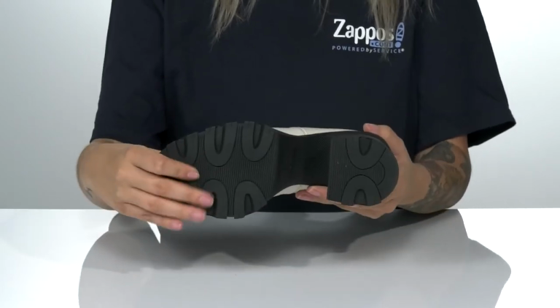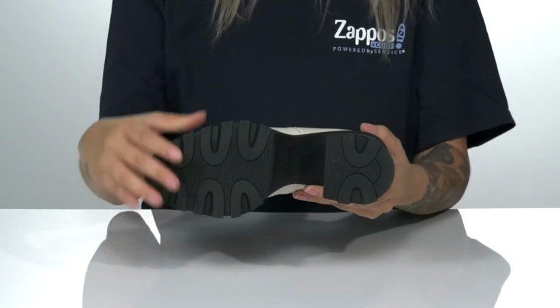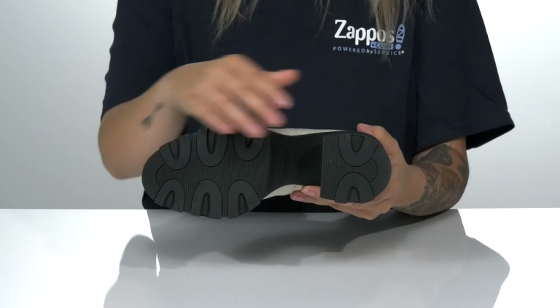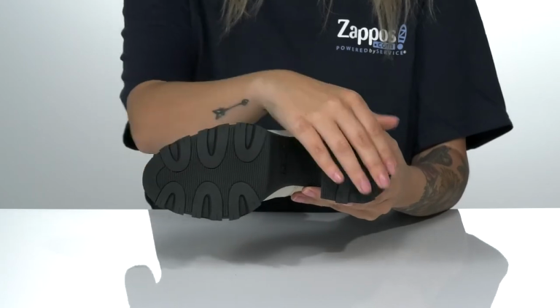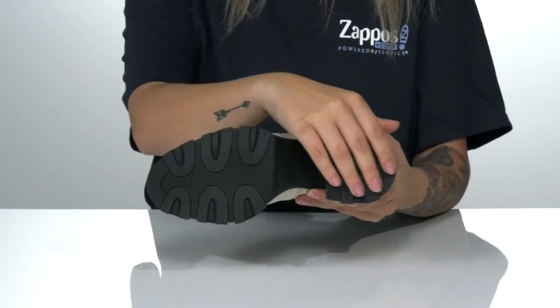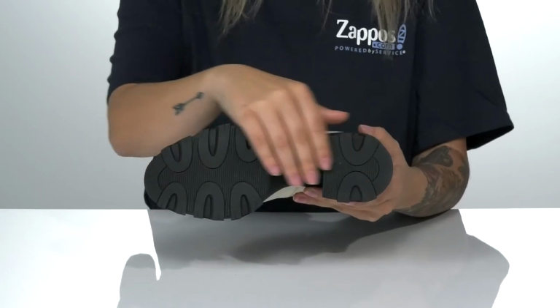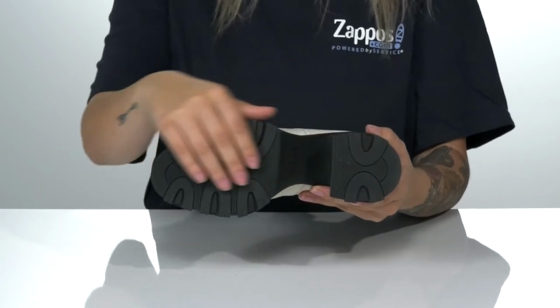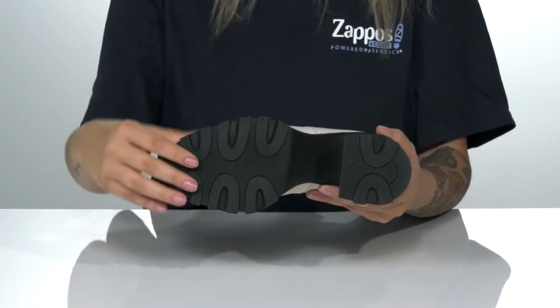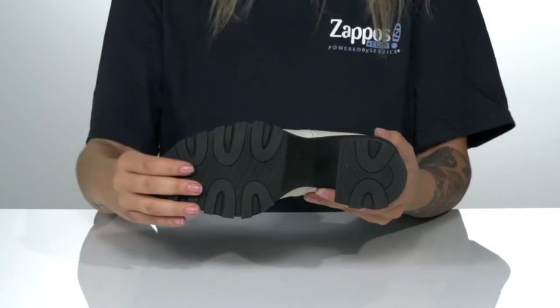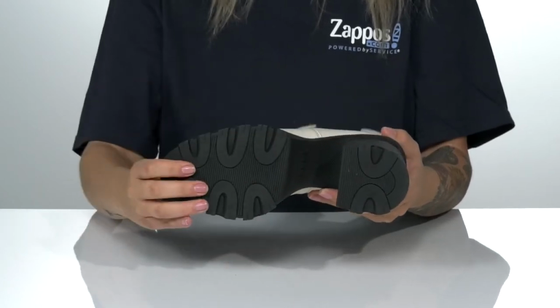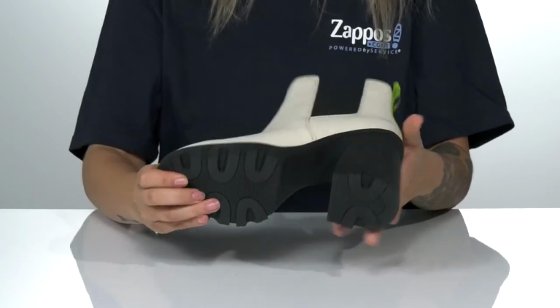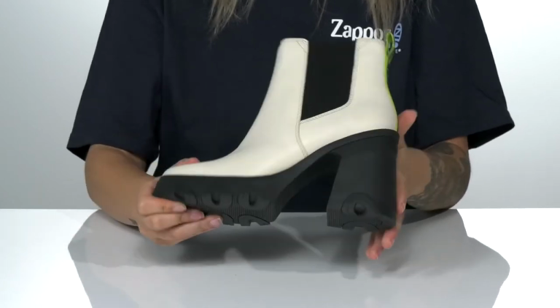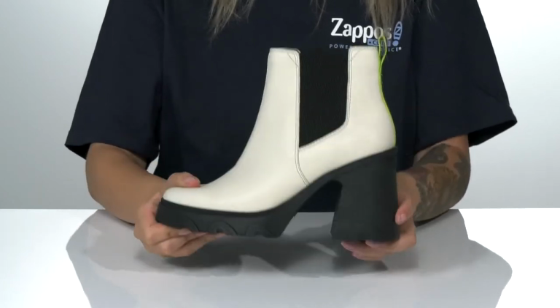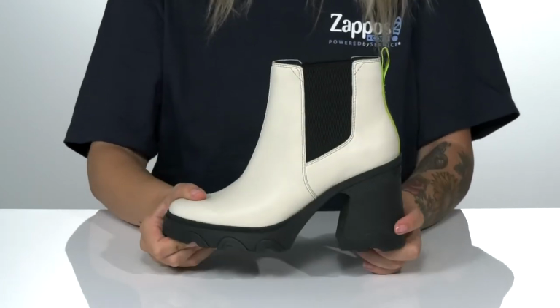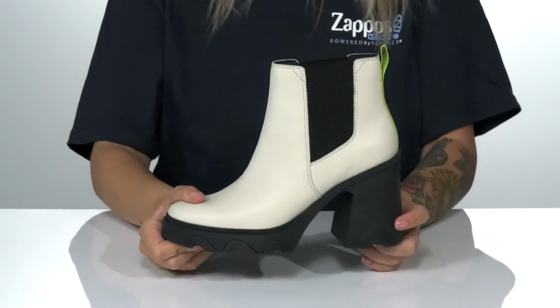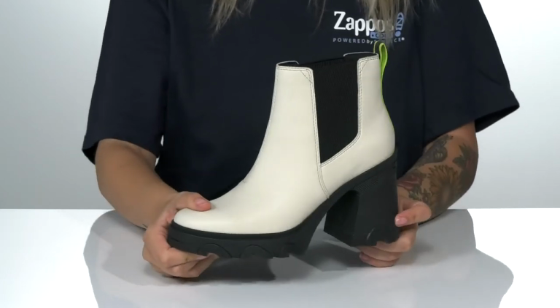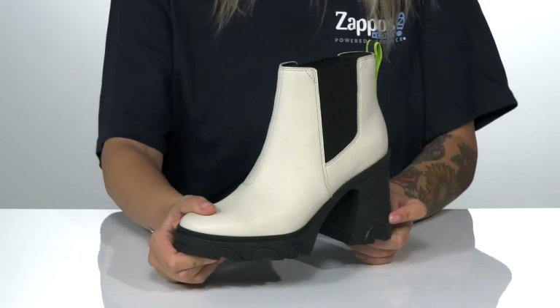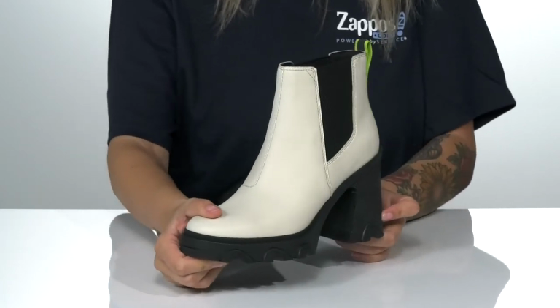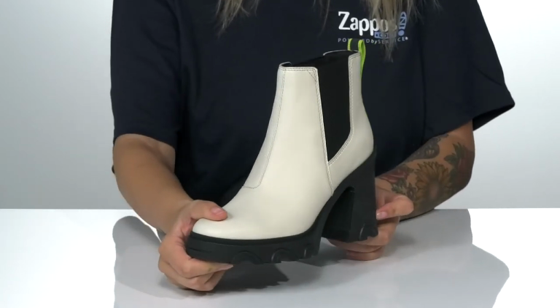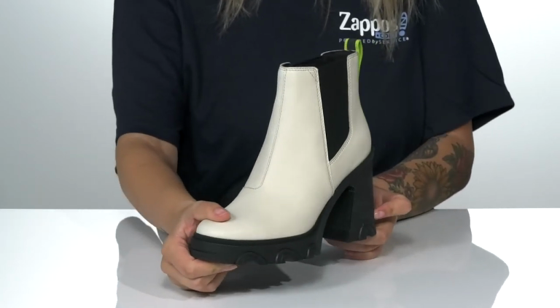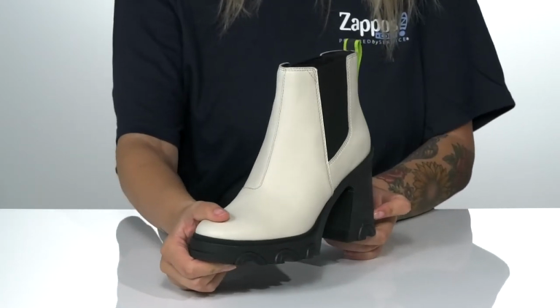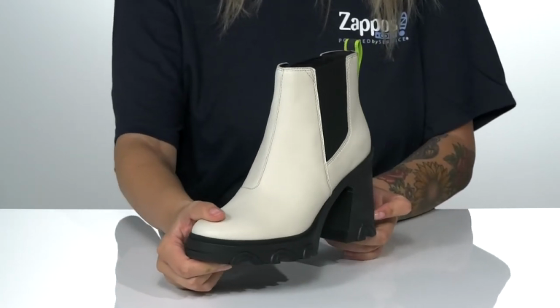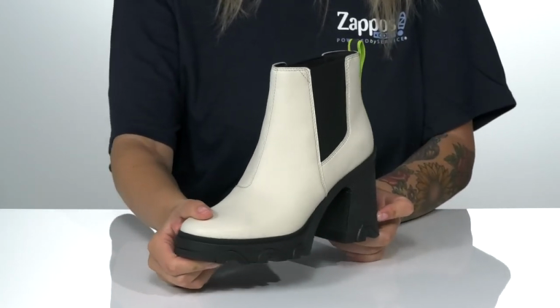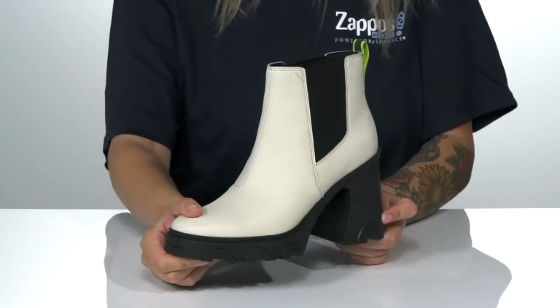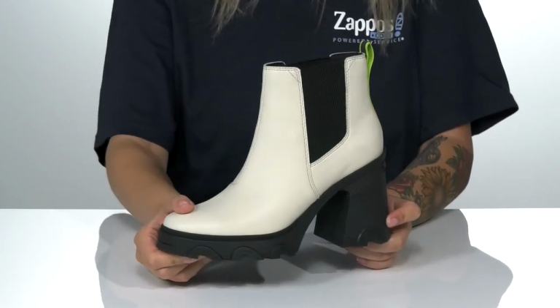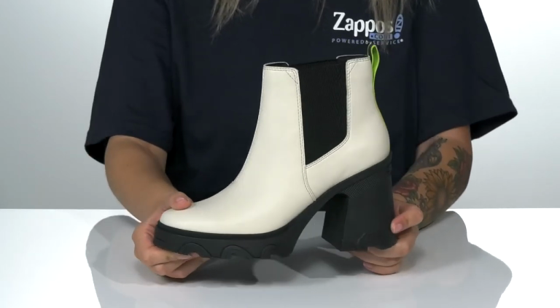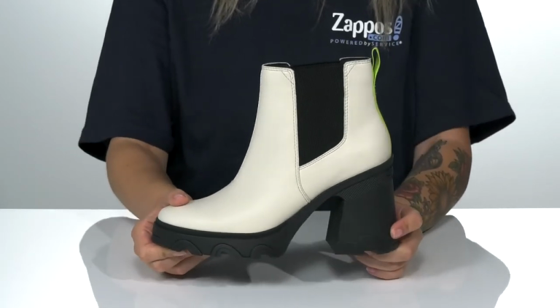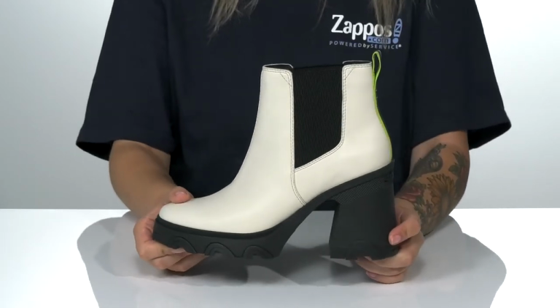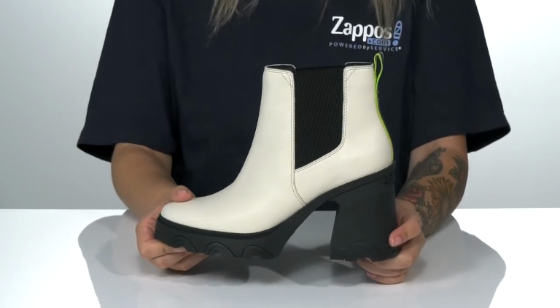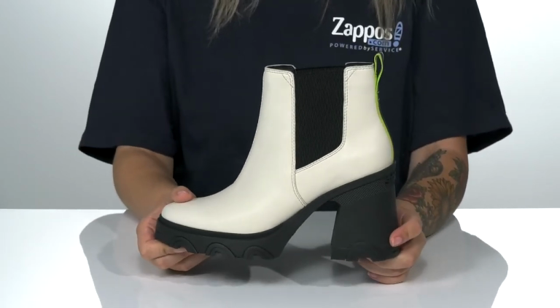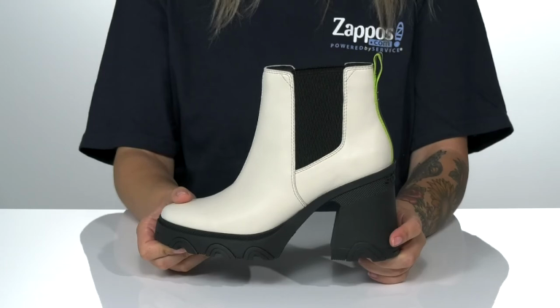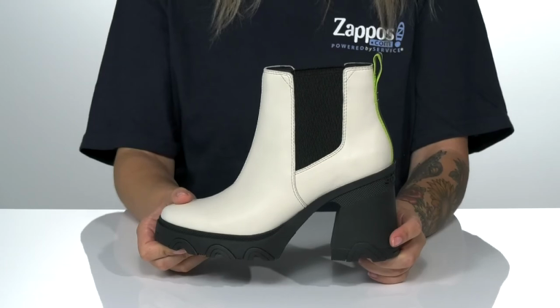Underneath is a textured outsole for traction, and I think this style would look so great paired with some skinny jeans.